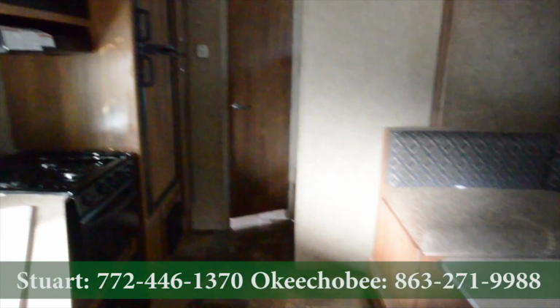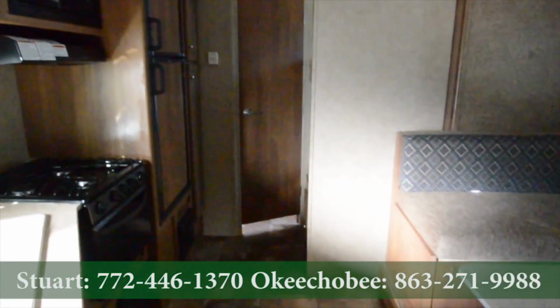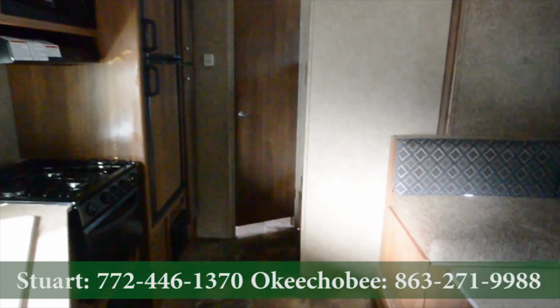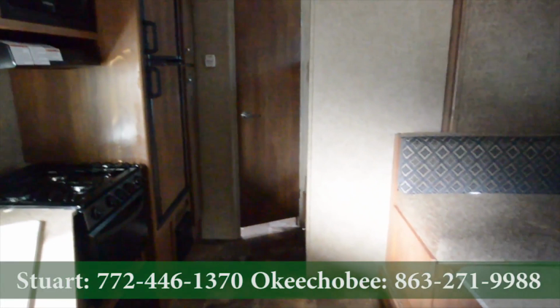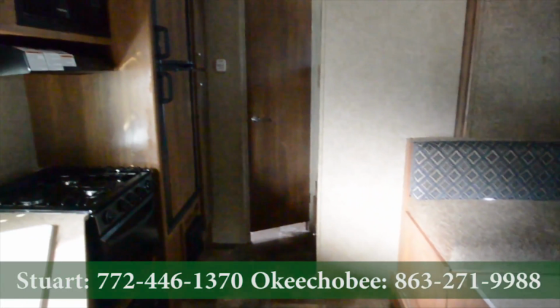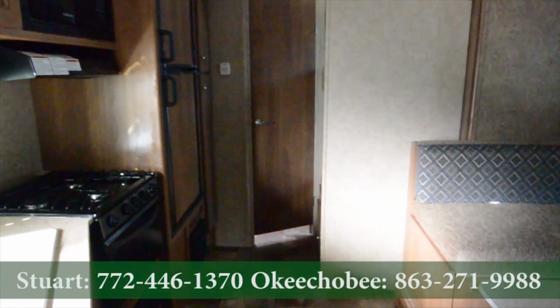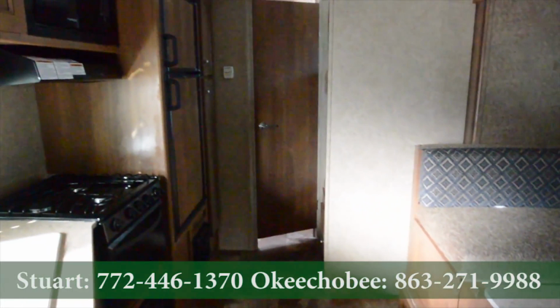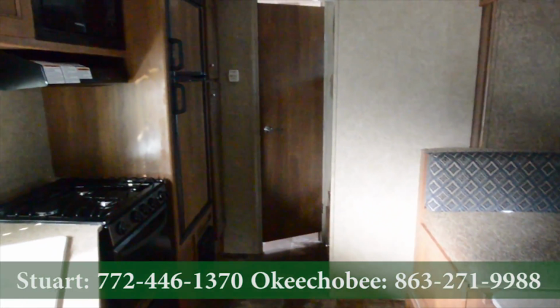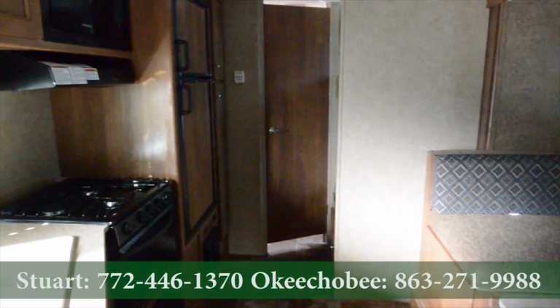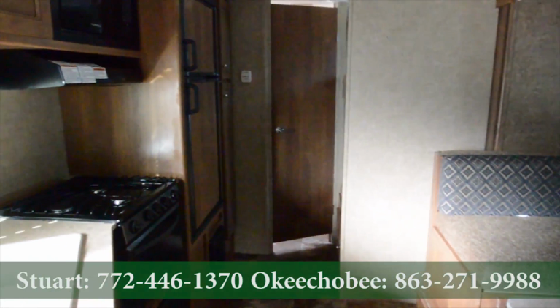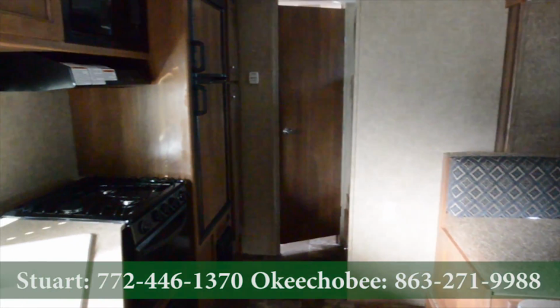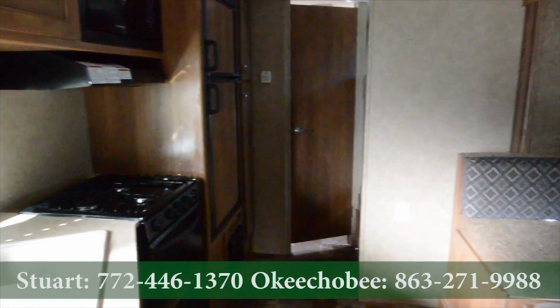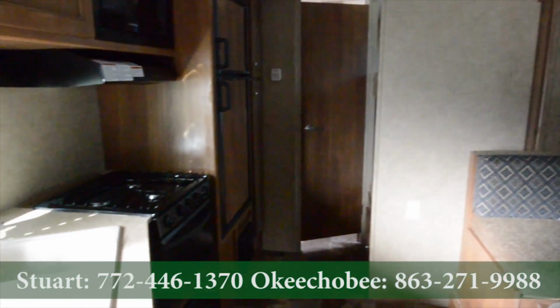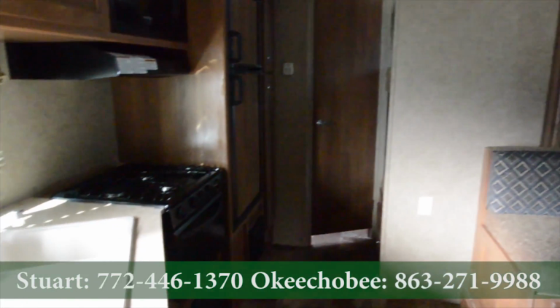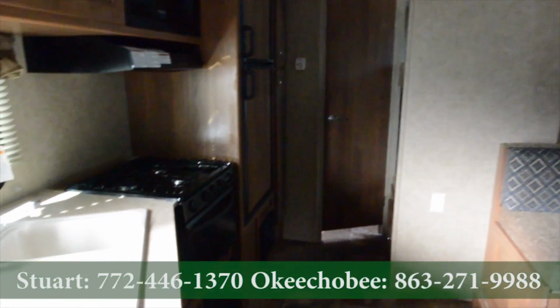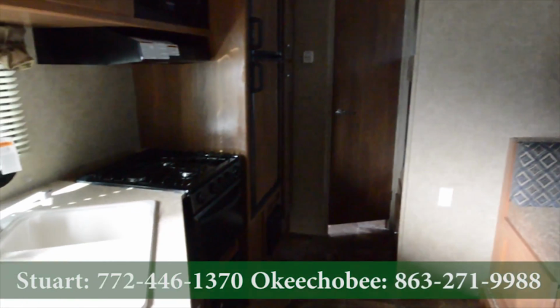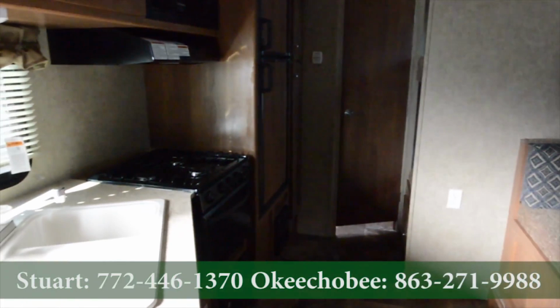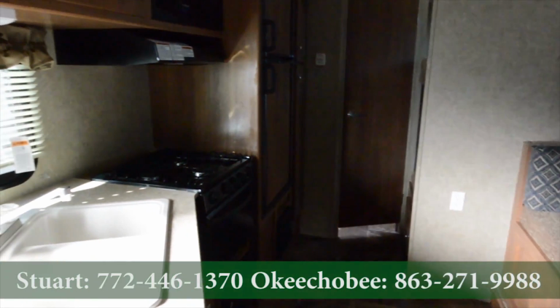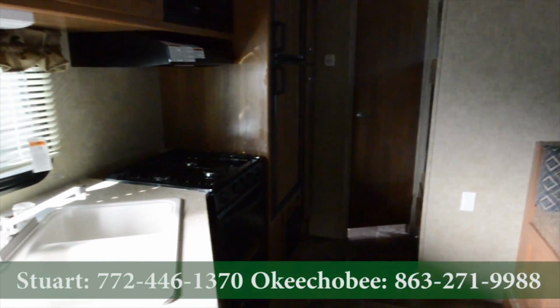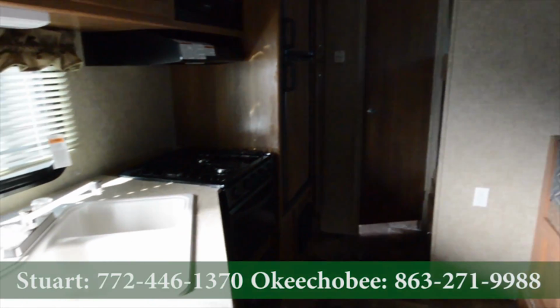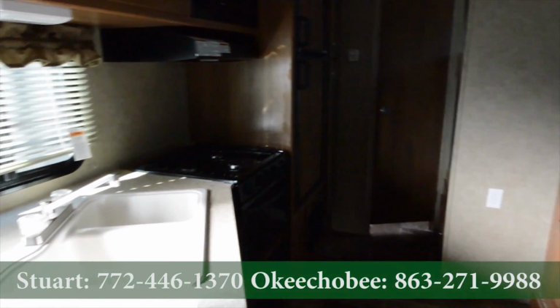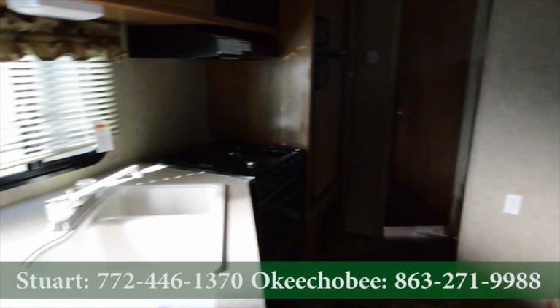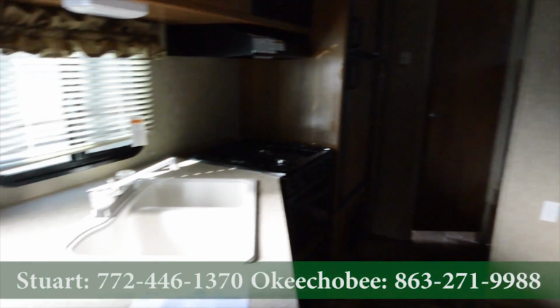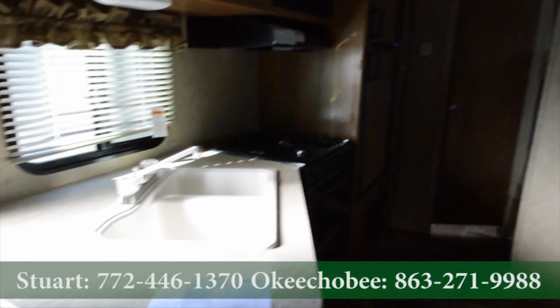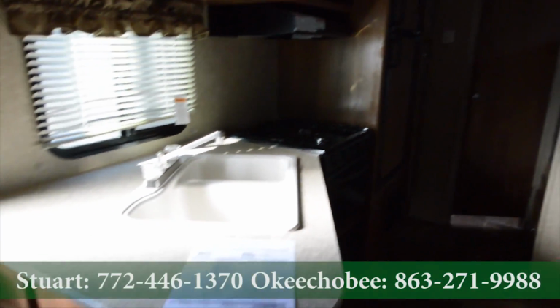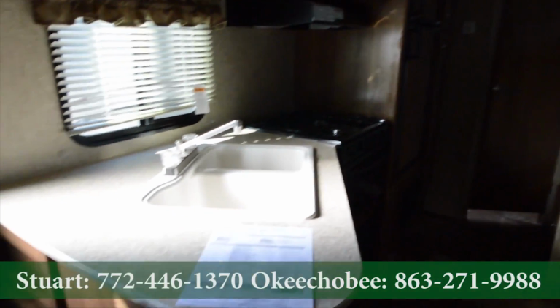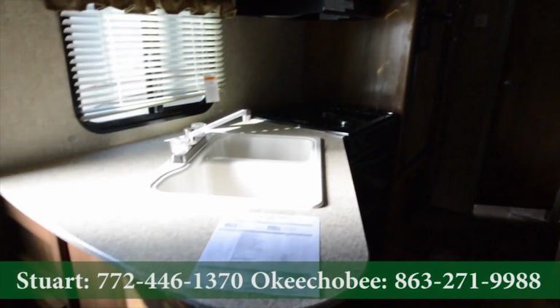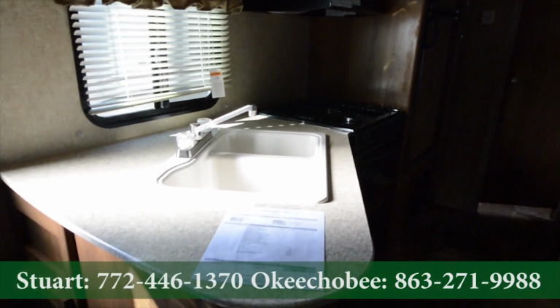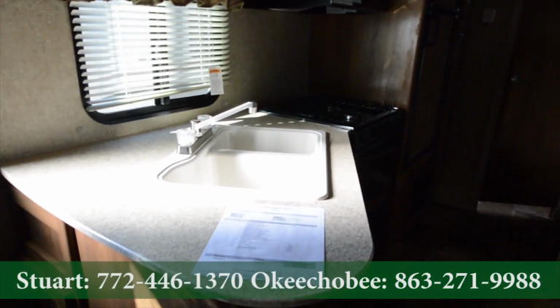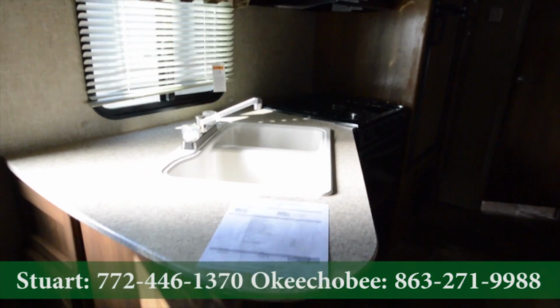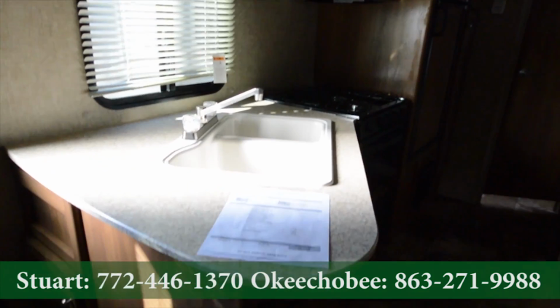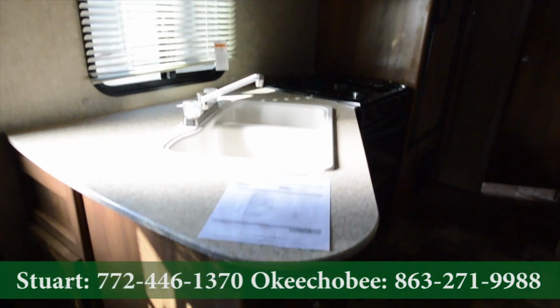Hey guys, Brandon here, Florida Outdoors RV Center here in Stewart, Florida. I want to show you this Coachman Apex 23LE.